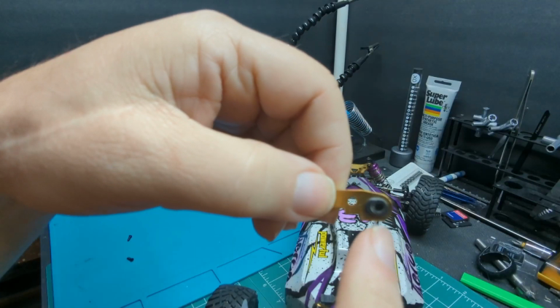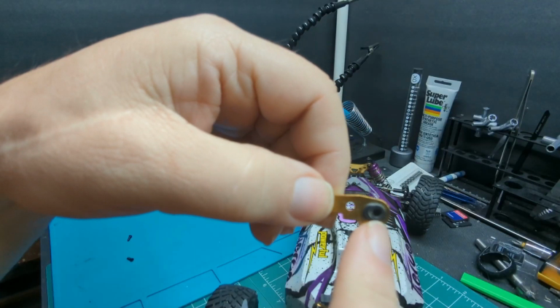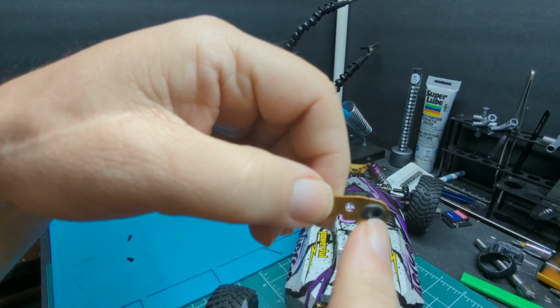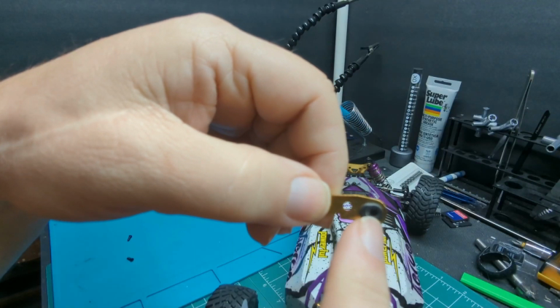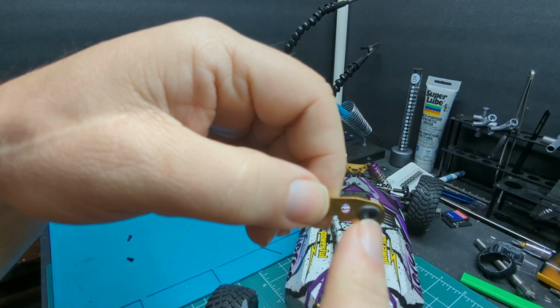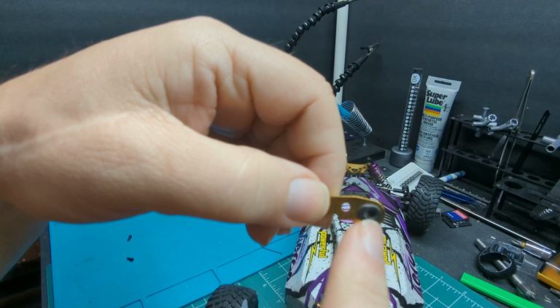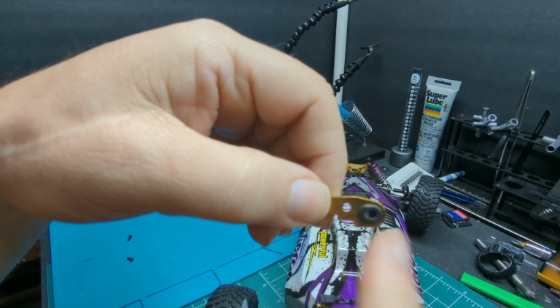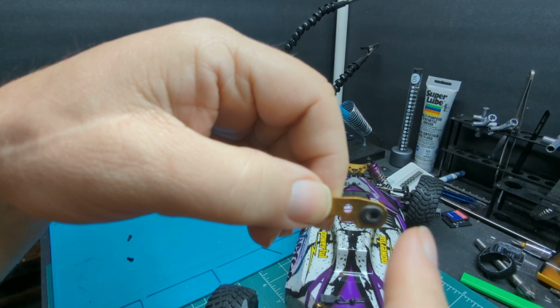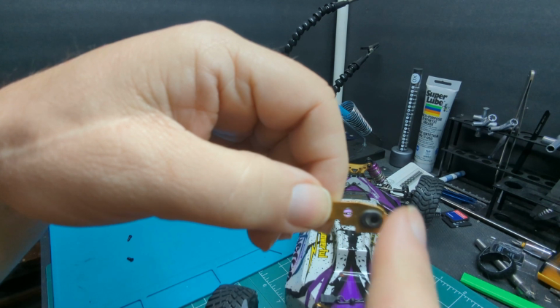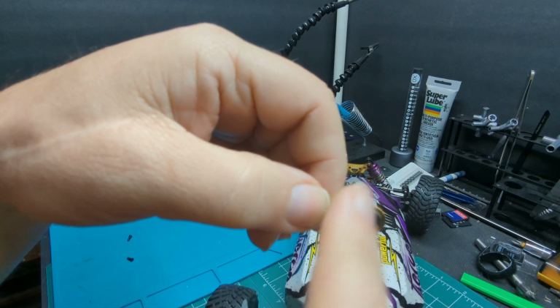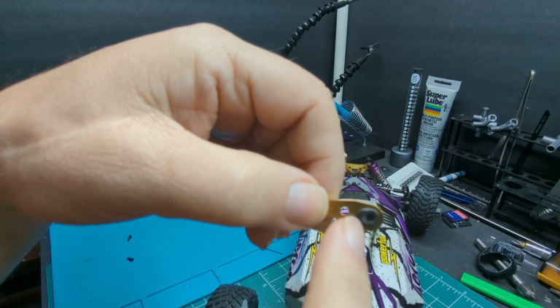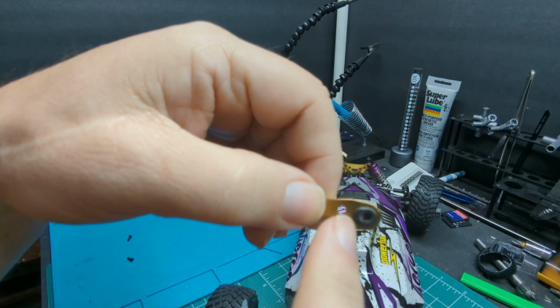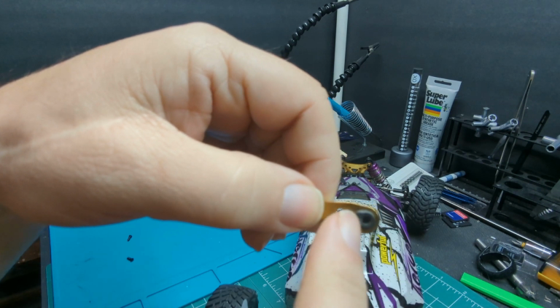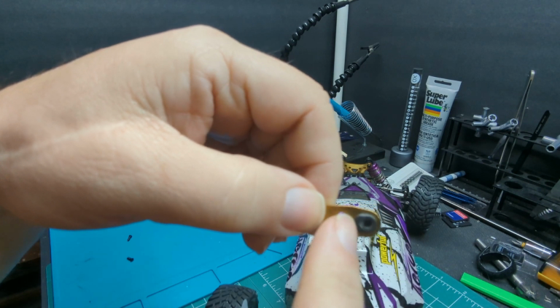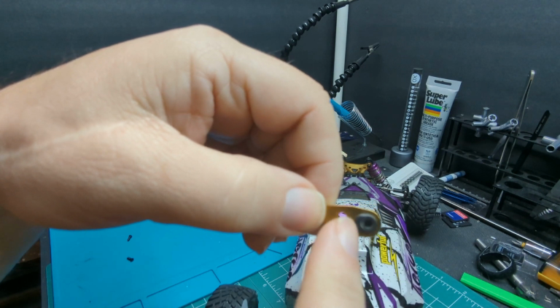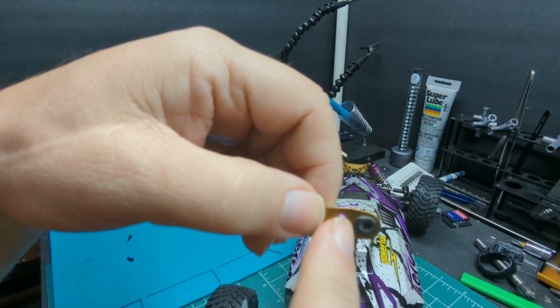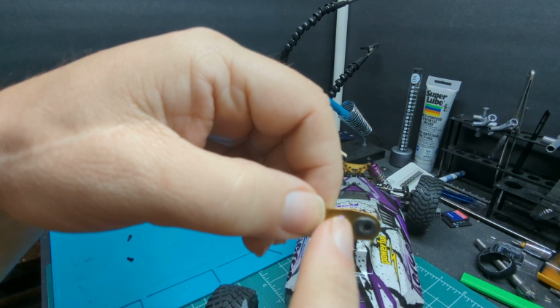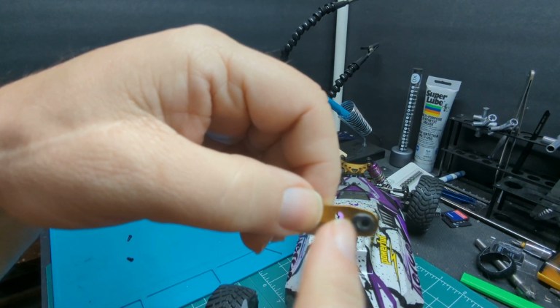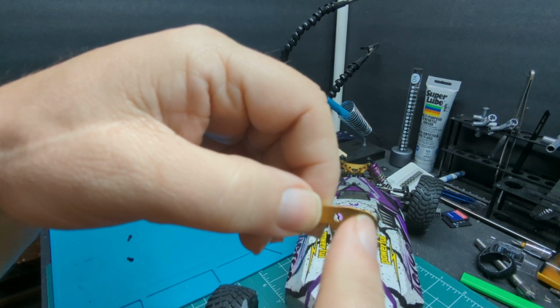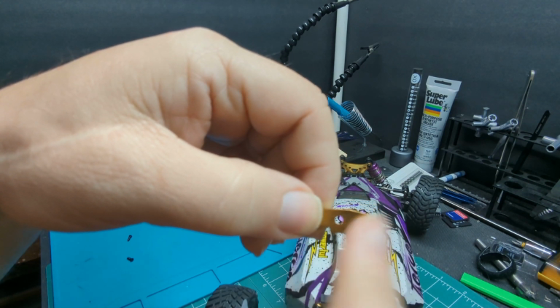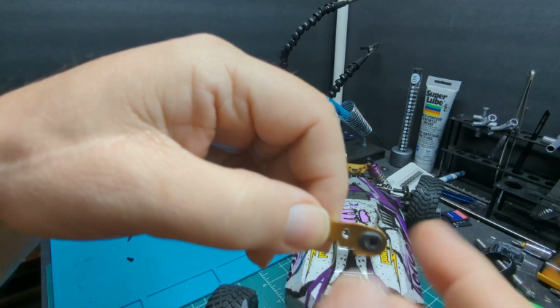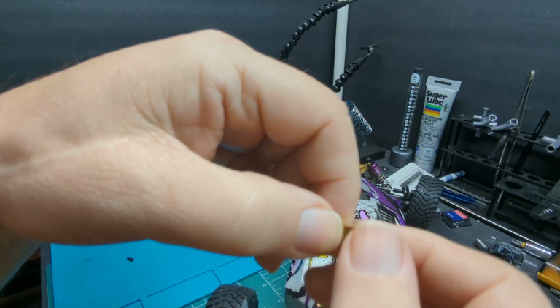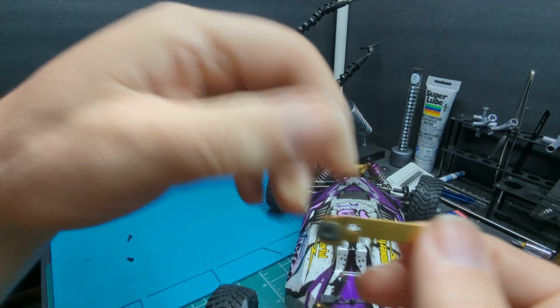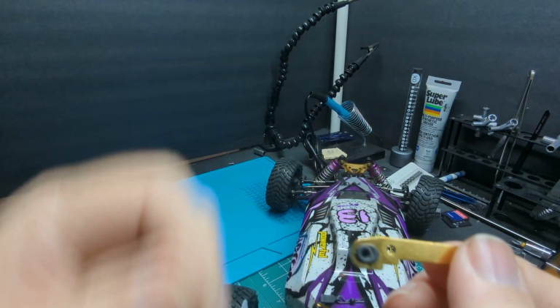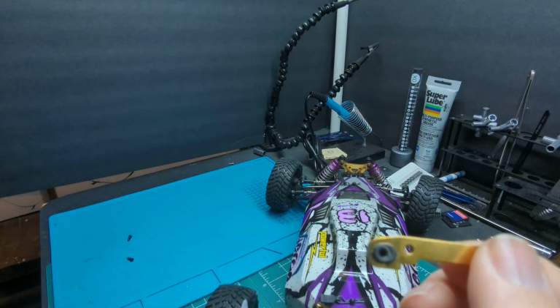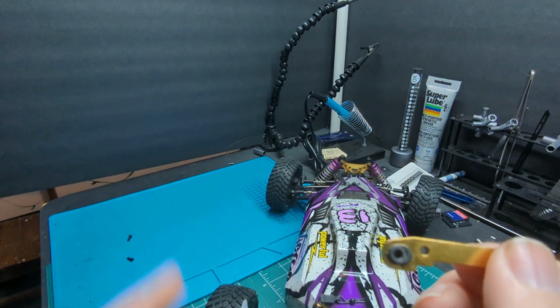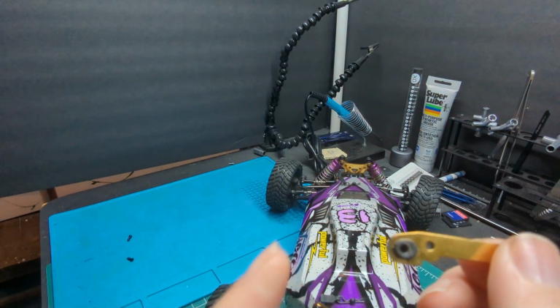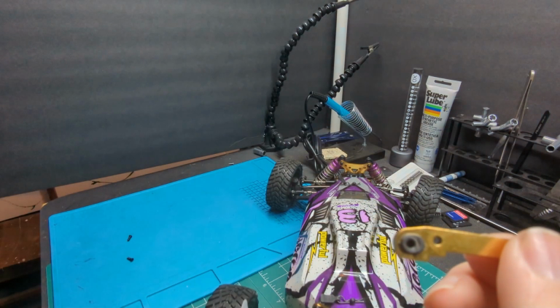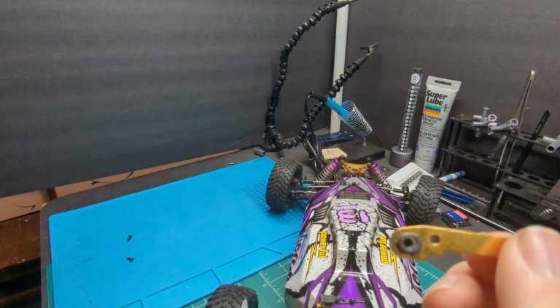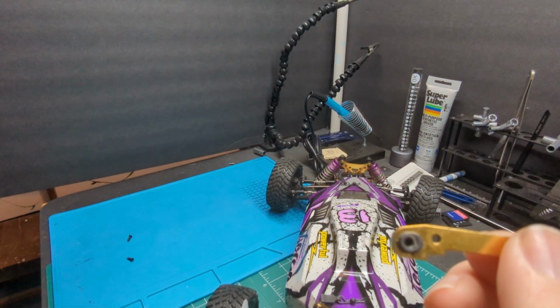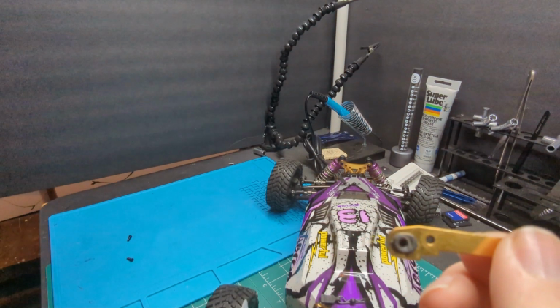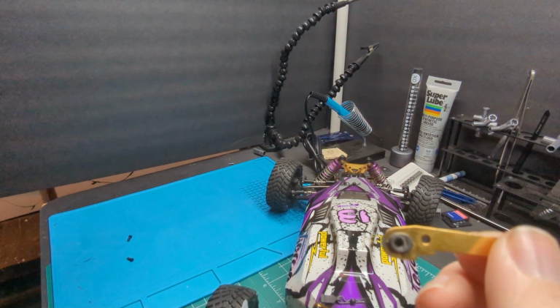Pop these out. Flip it over so it holds more to the left instead of to the right, and get the opposite on this side.